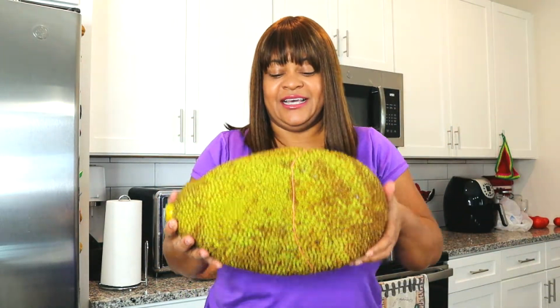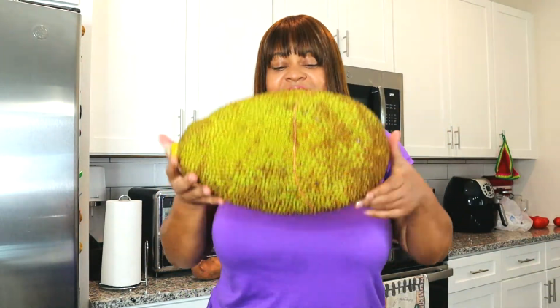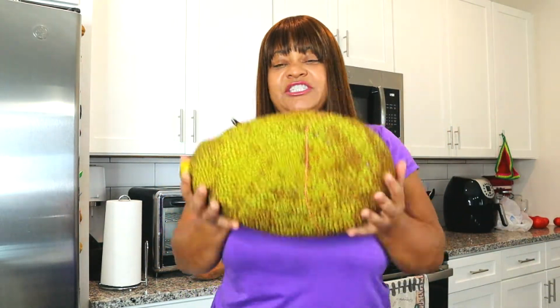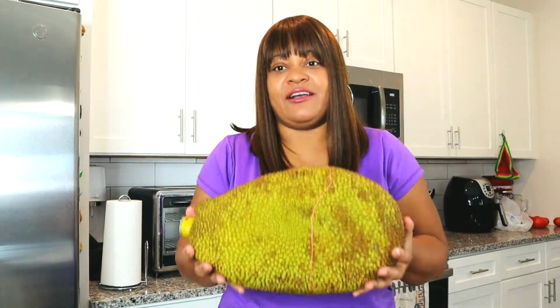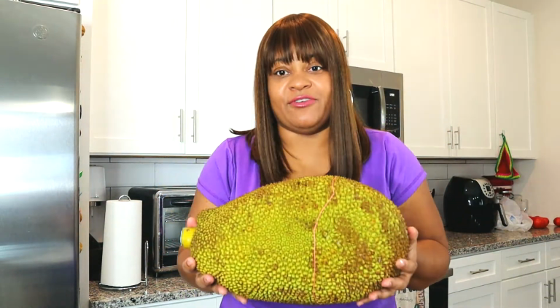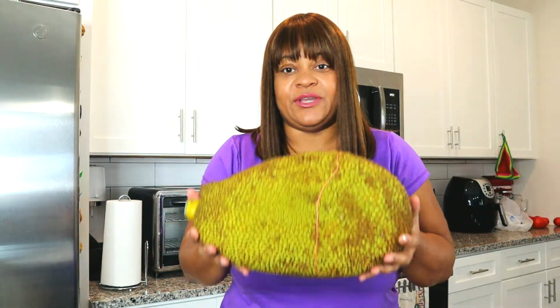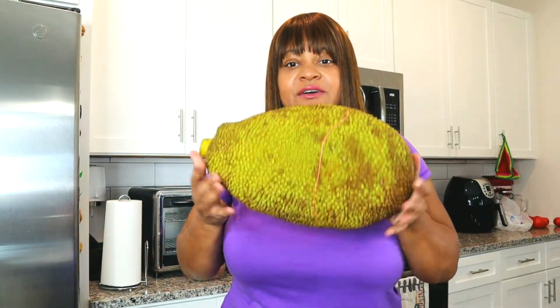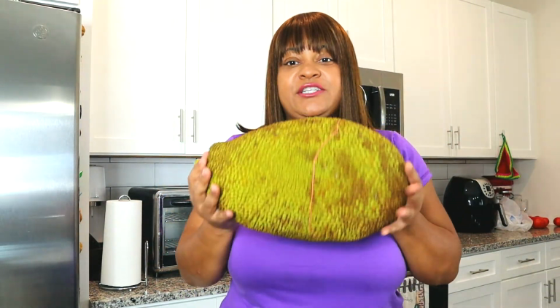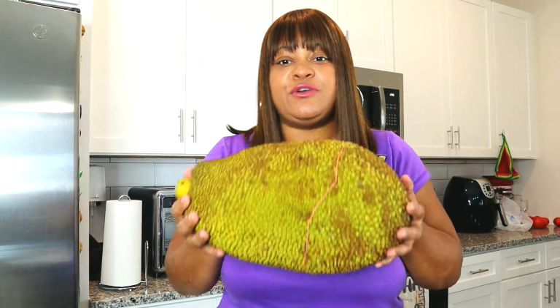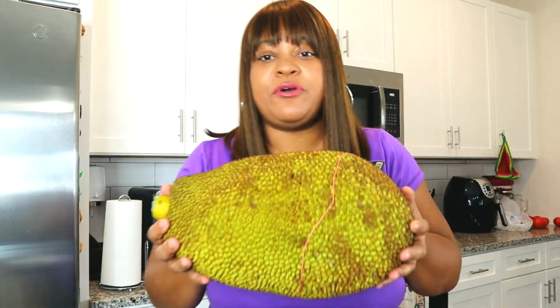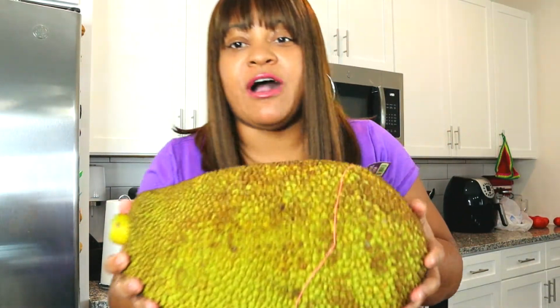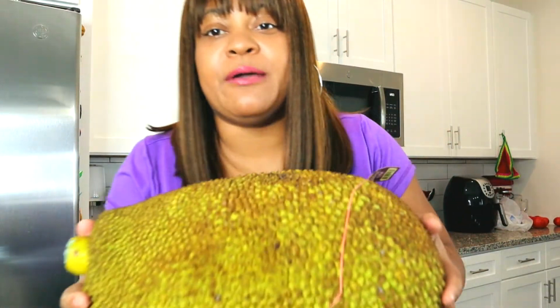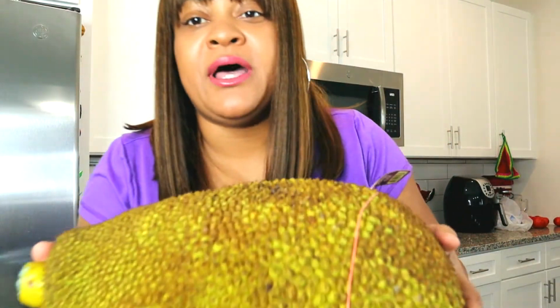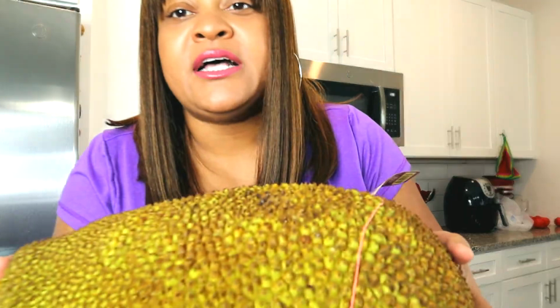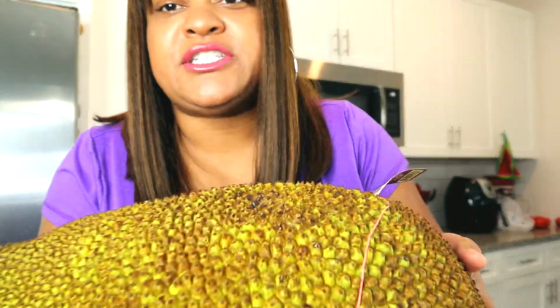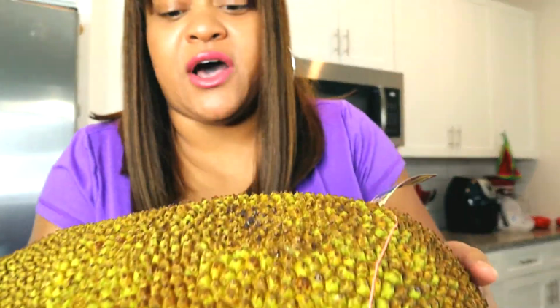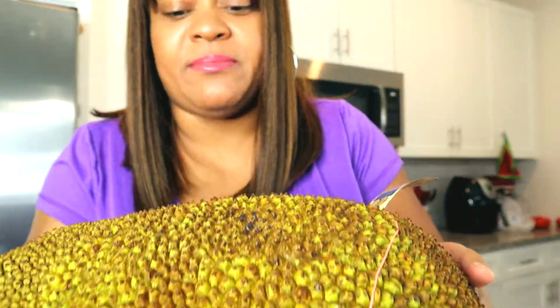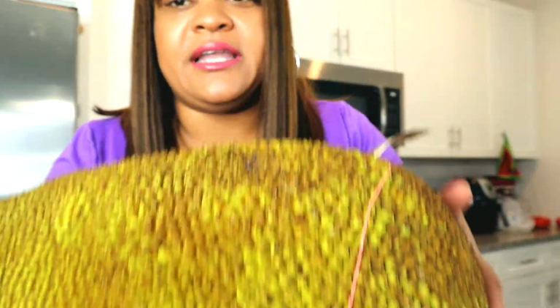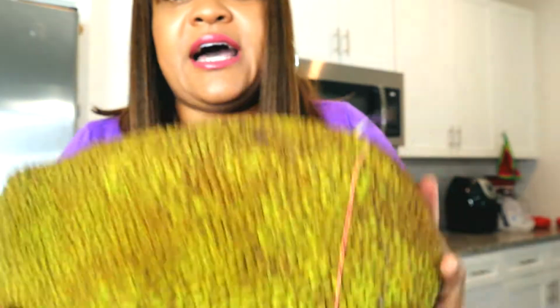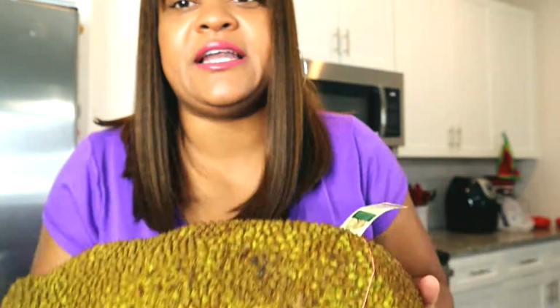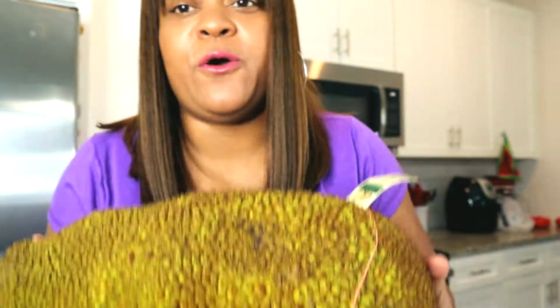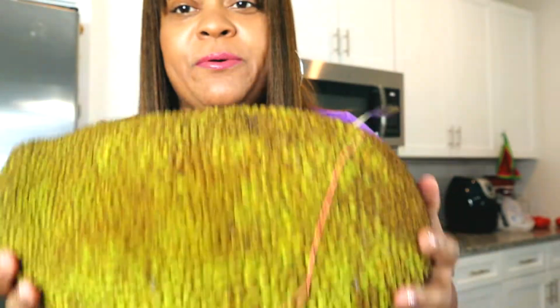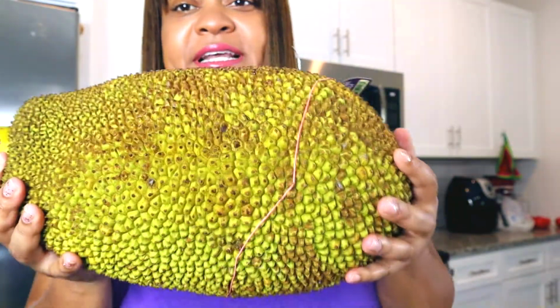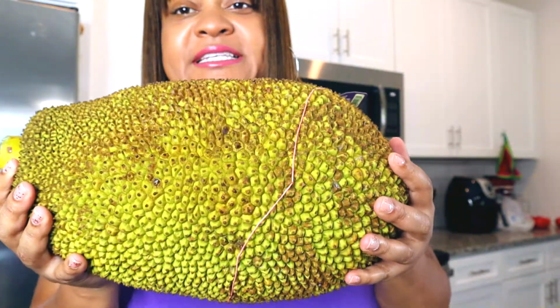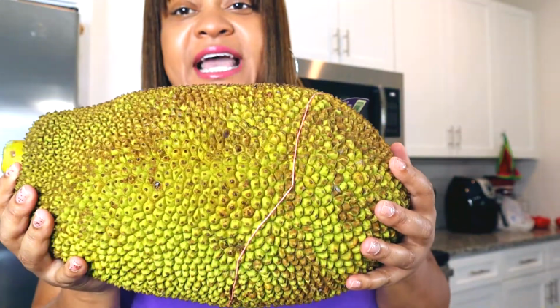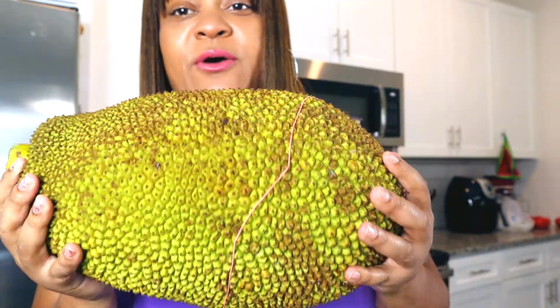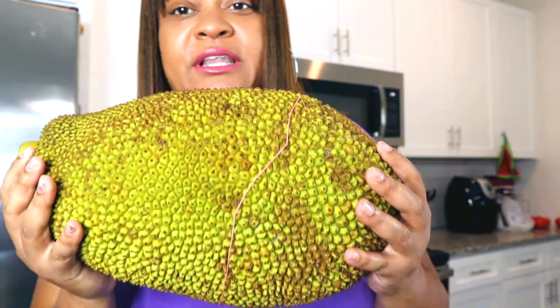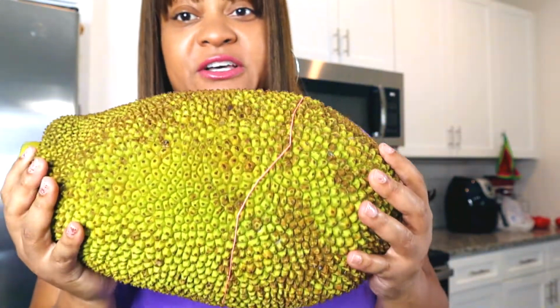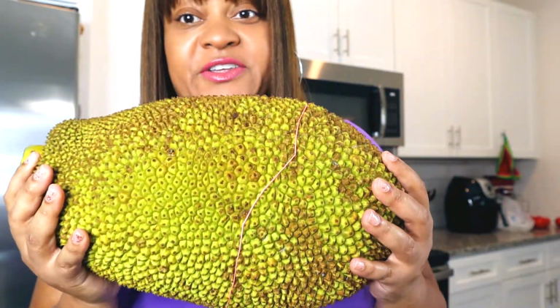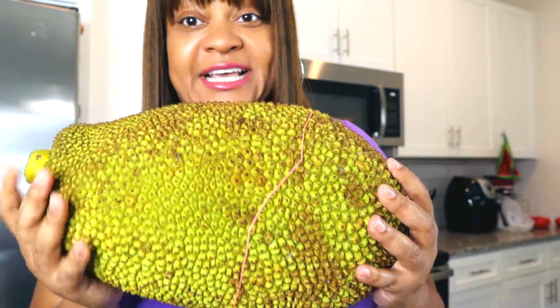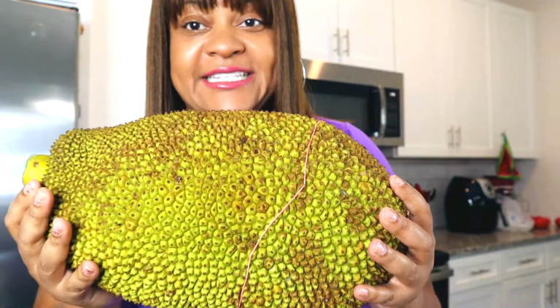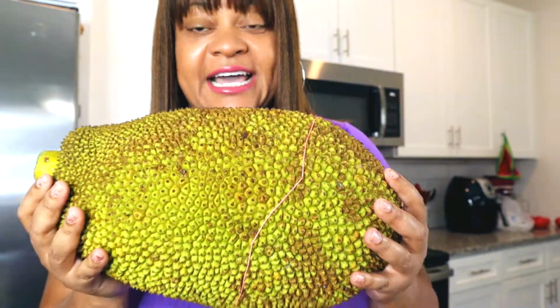It's a jackfruit. Now it's super ripe, so I'm going to cut it open and see how it looks on the inside.